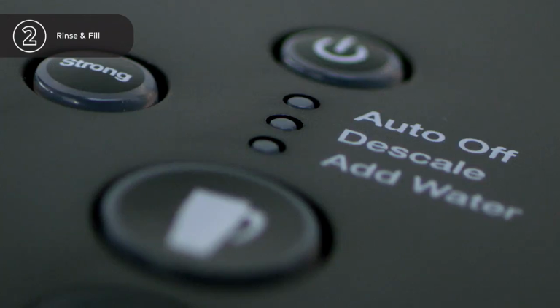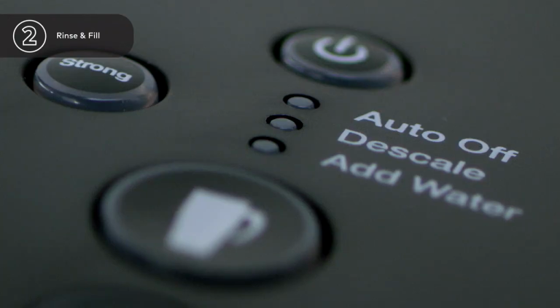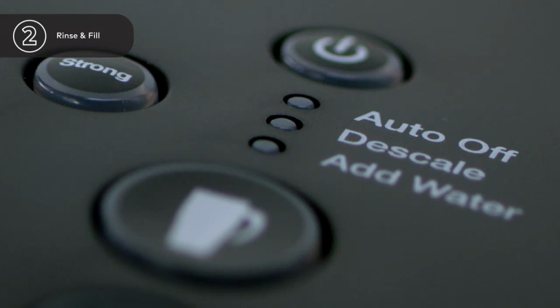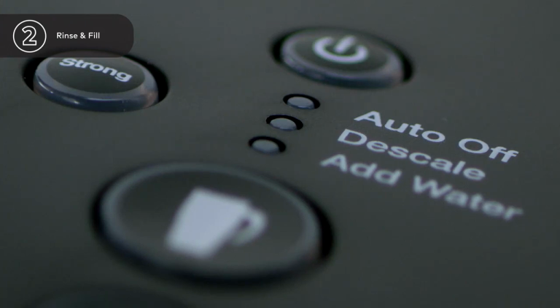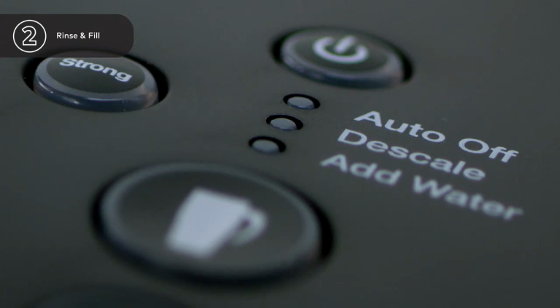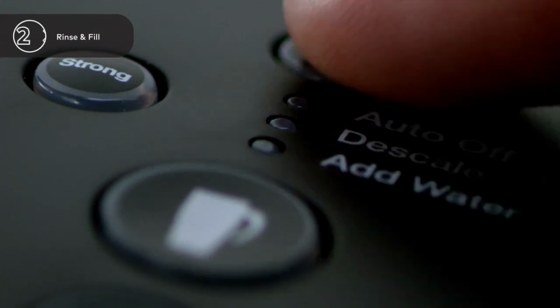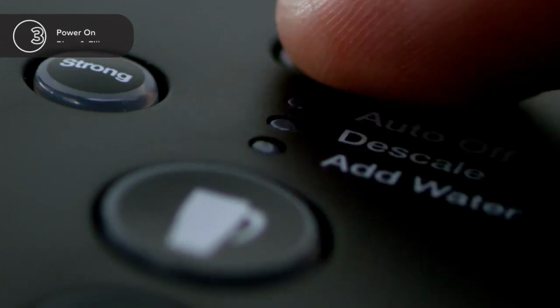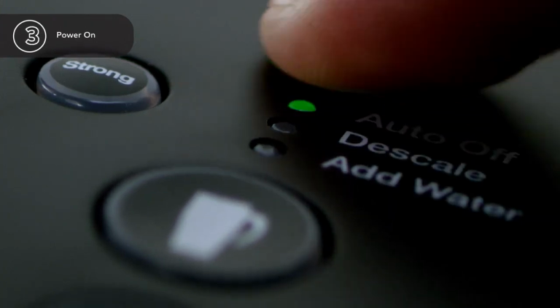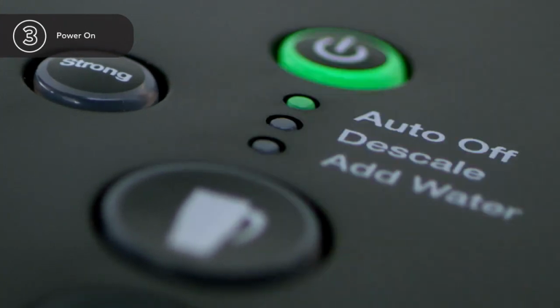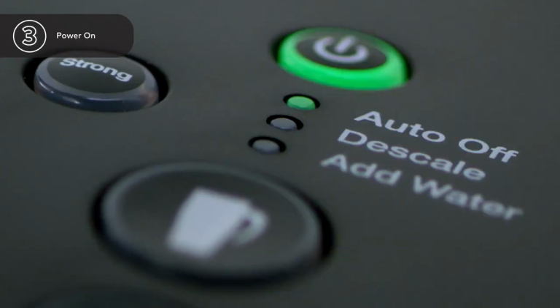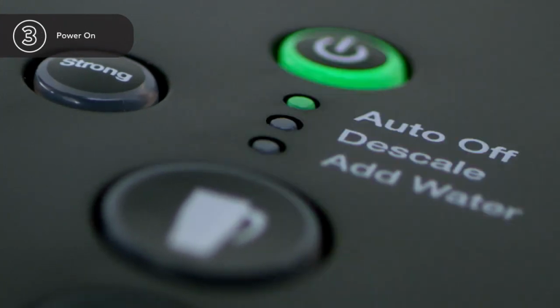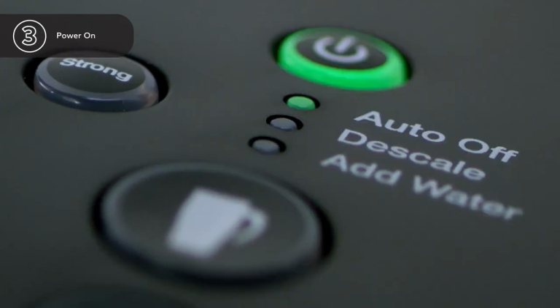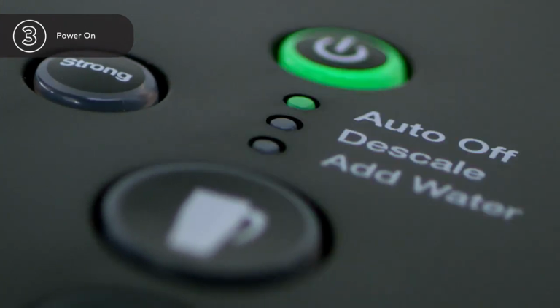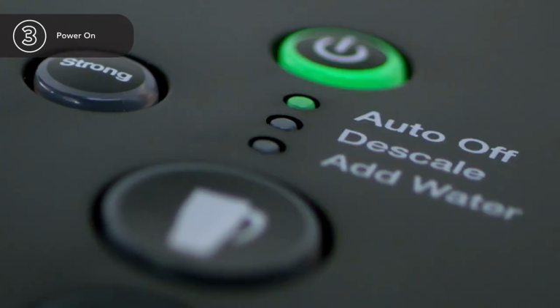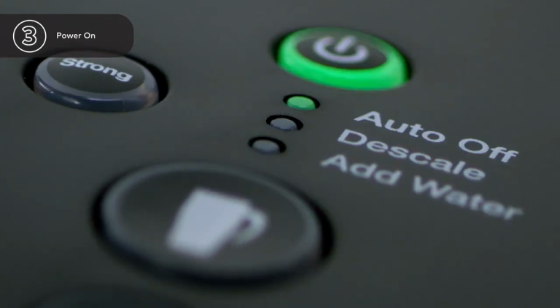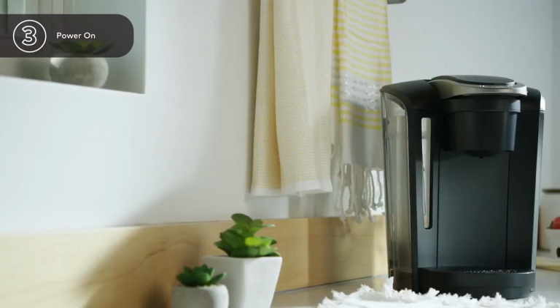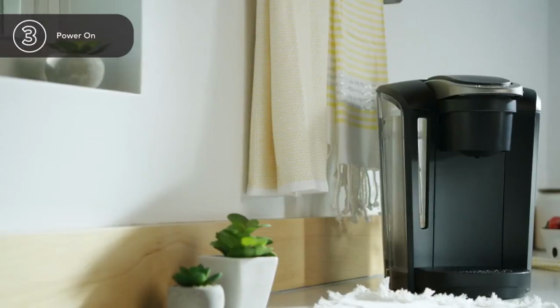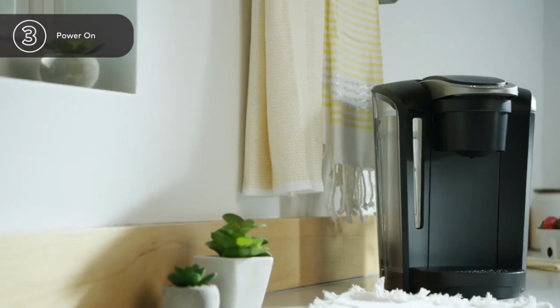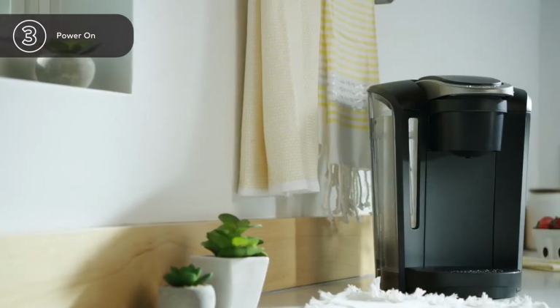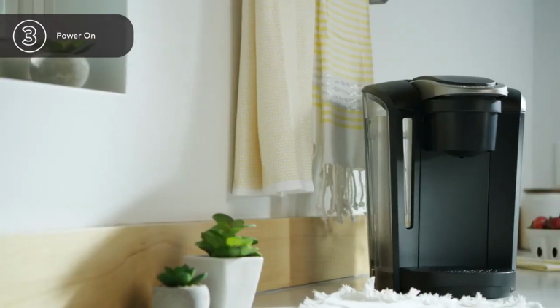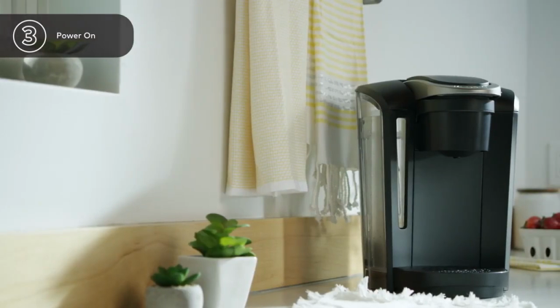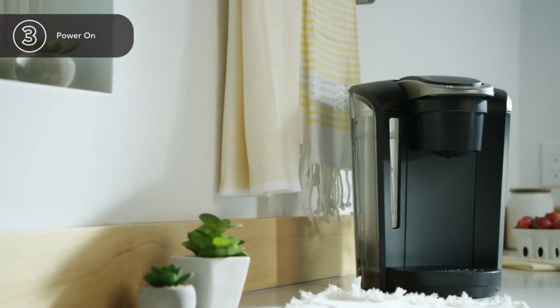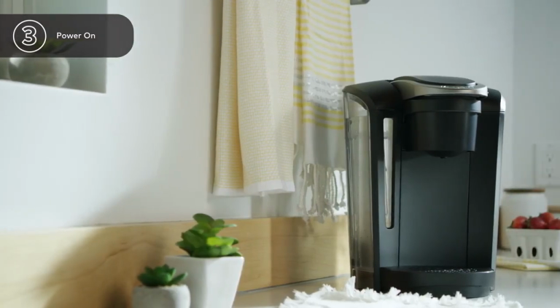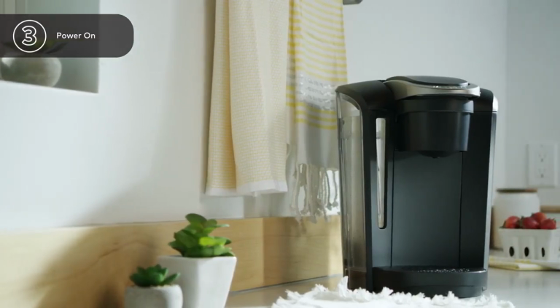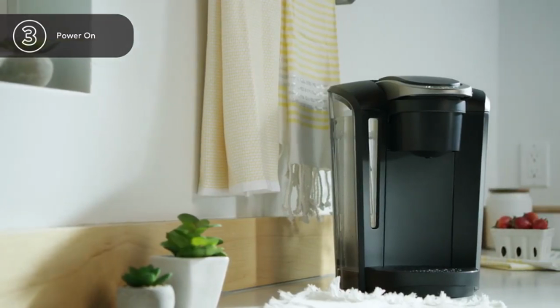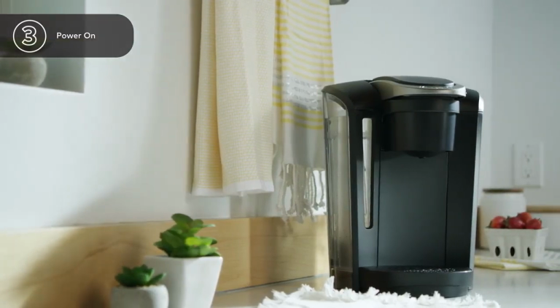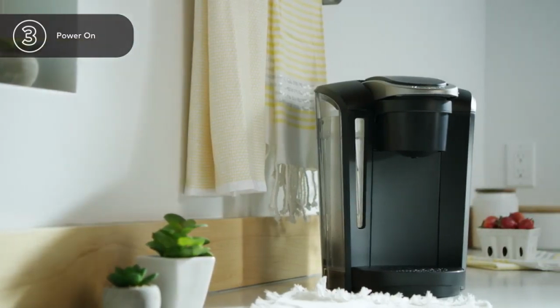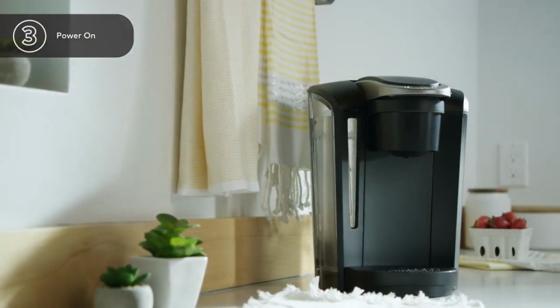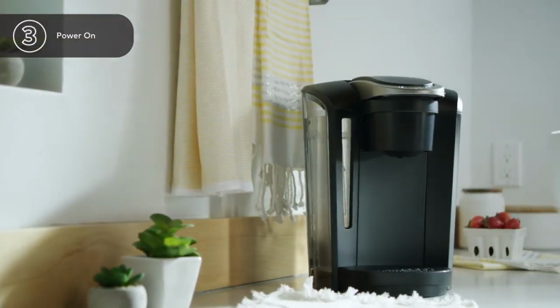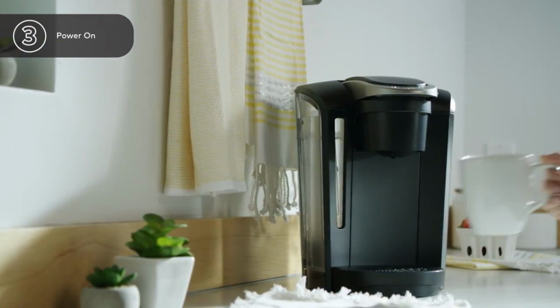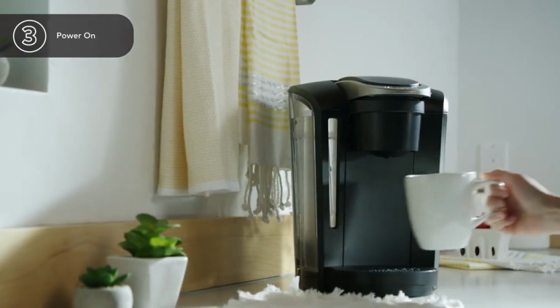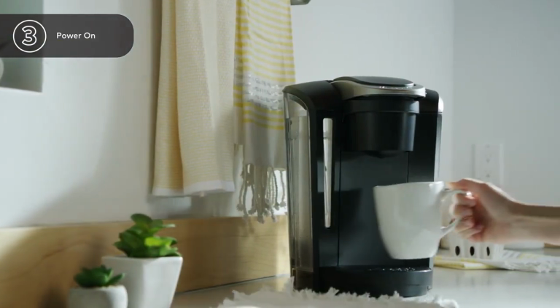Press the power button. Your brewer will automatically begin heating the water. This can take up to four minutes.